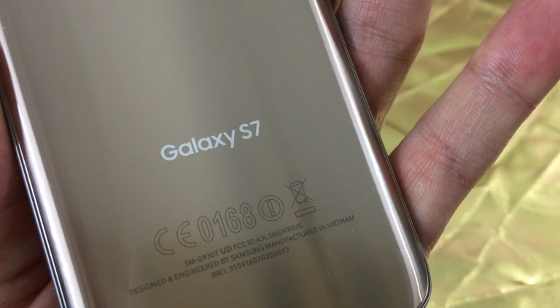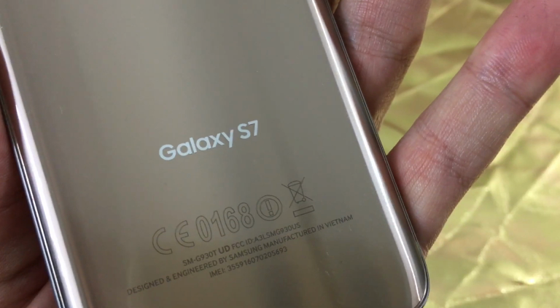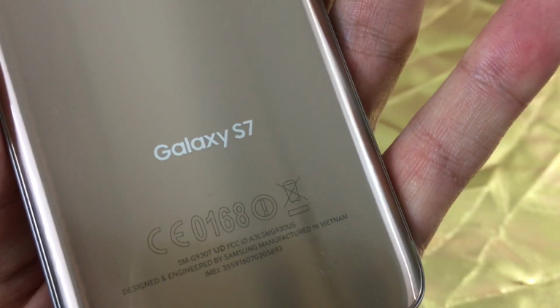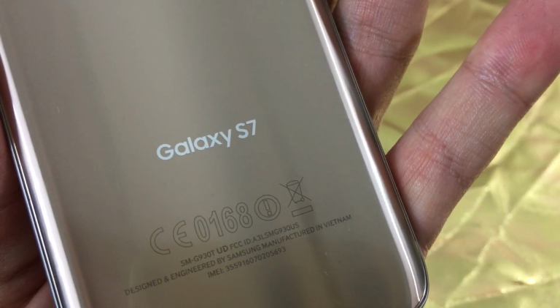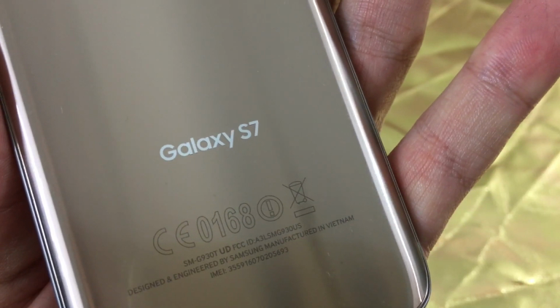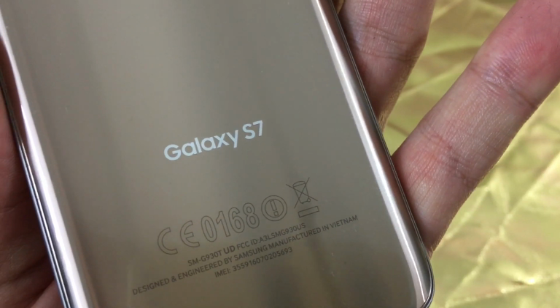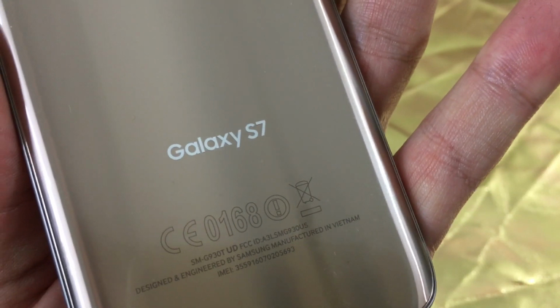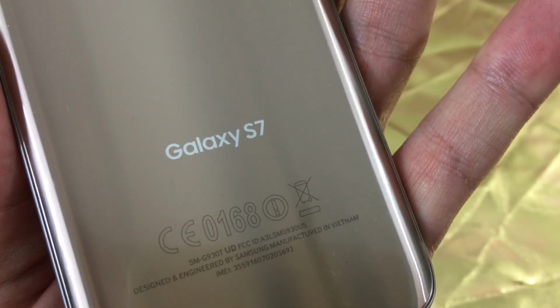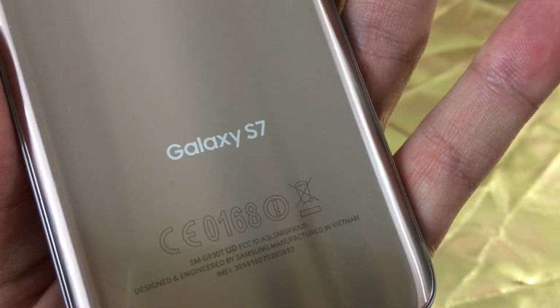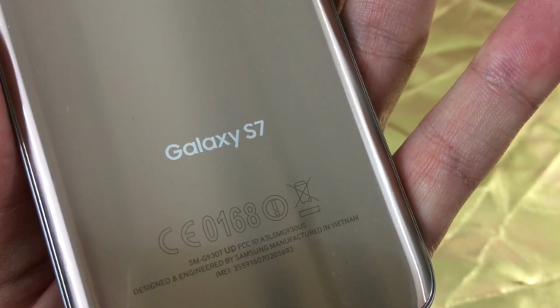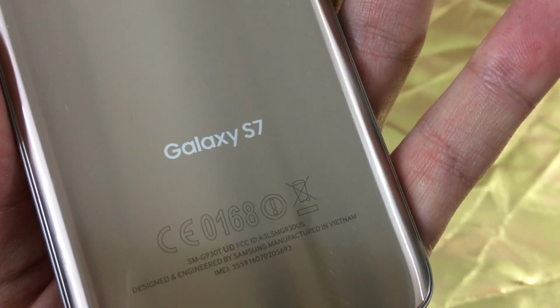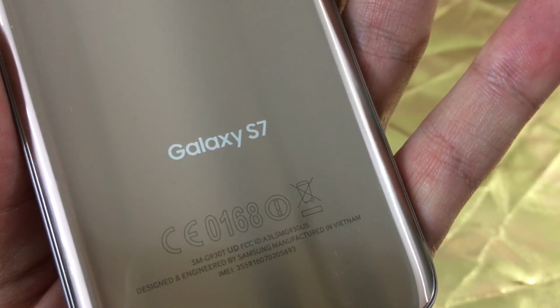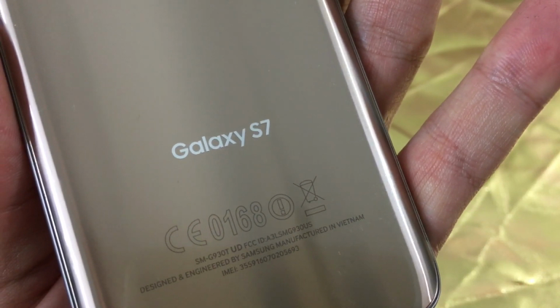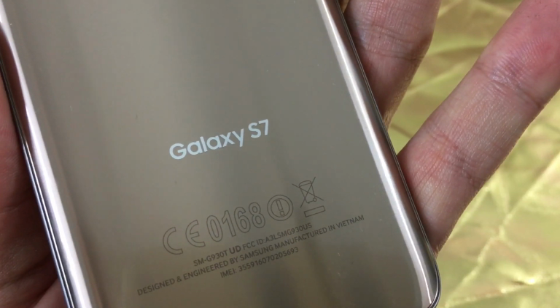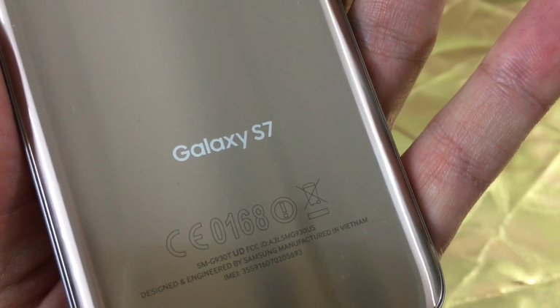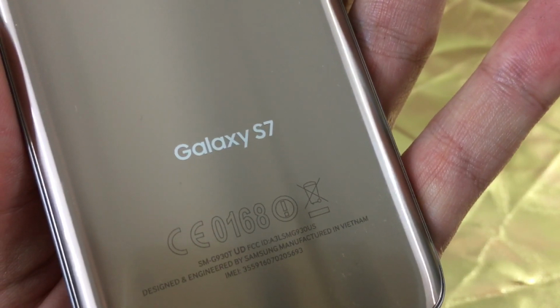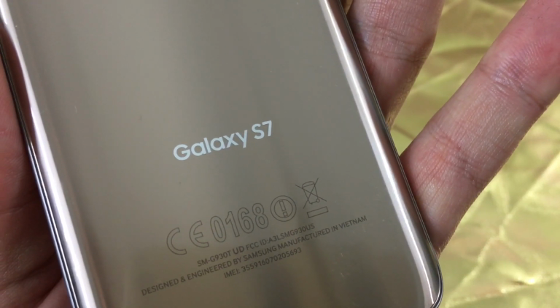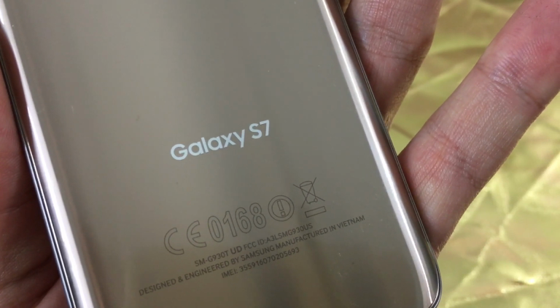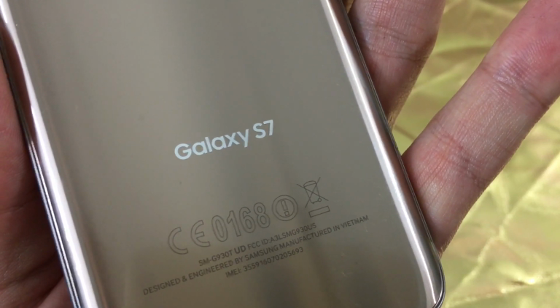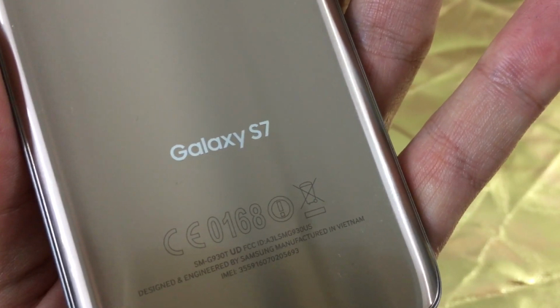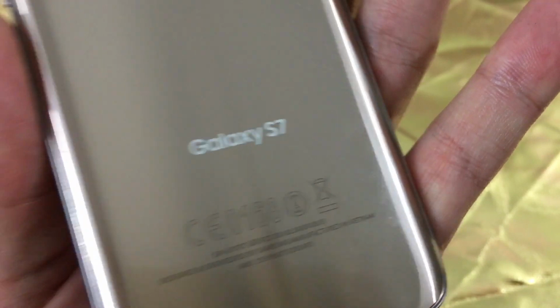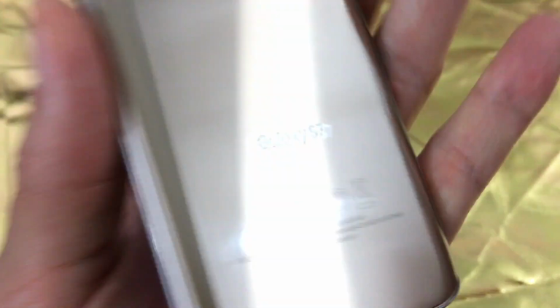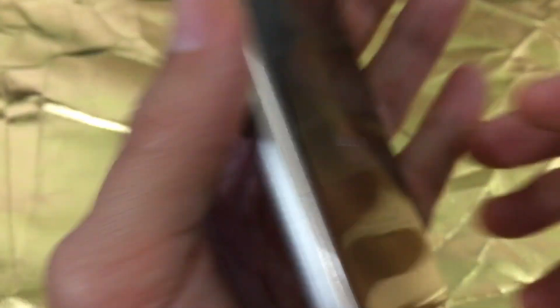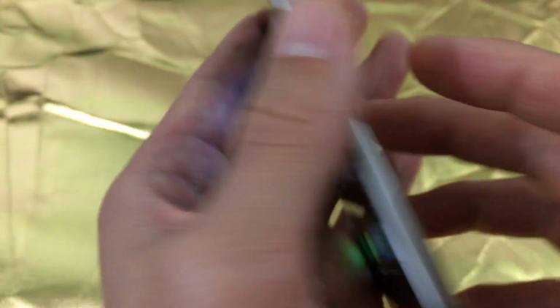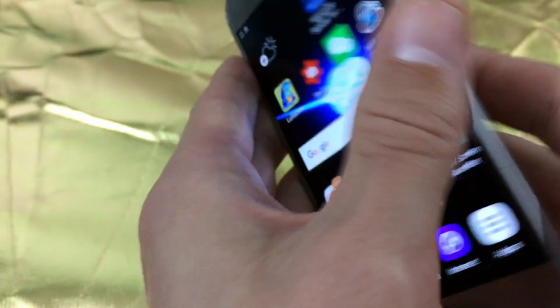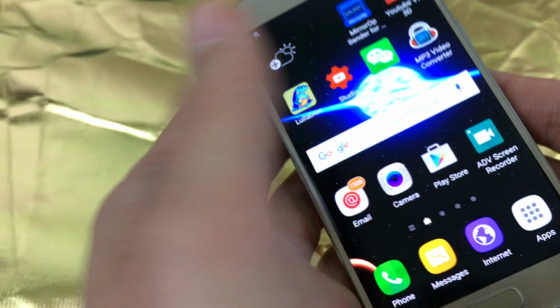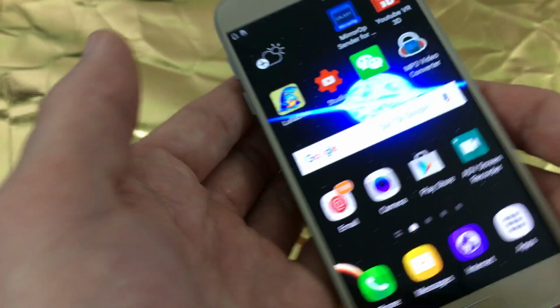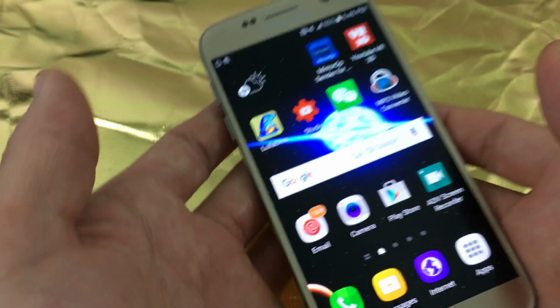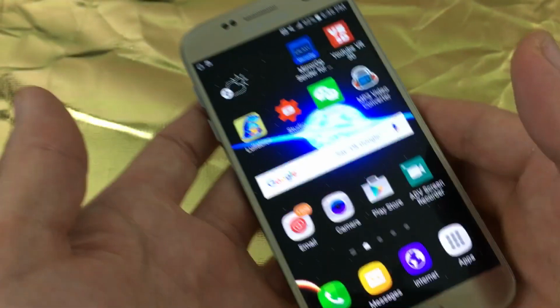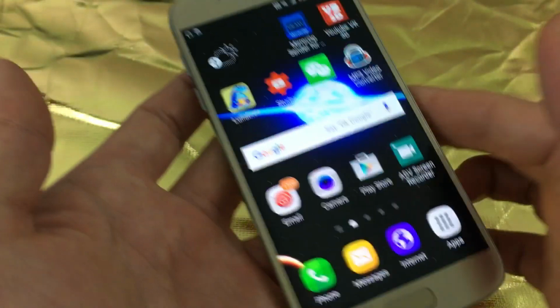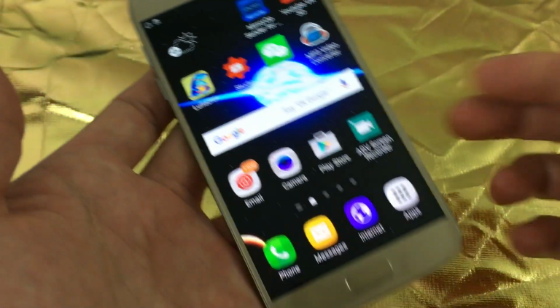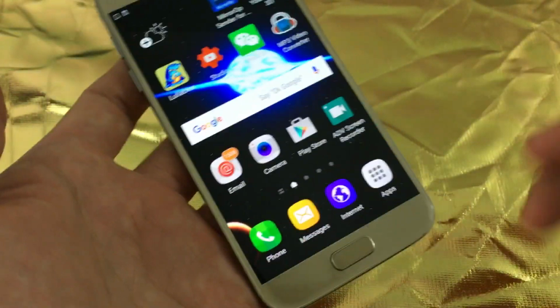I have a Samsung Galaxy S7 here and I'm going to show you how to set up the fingerprint.